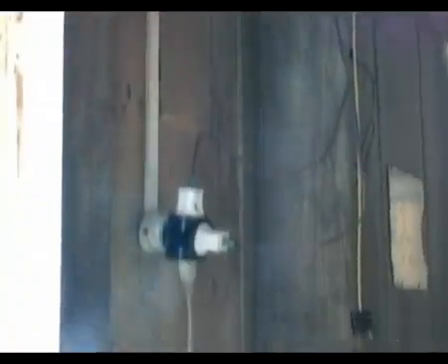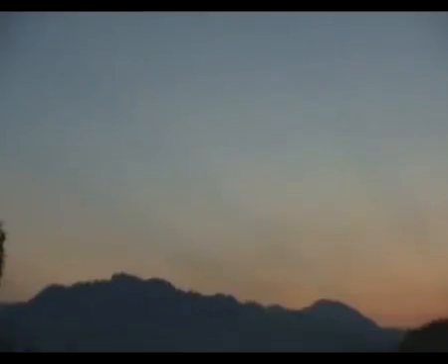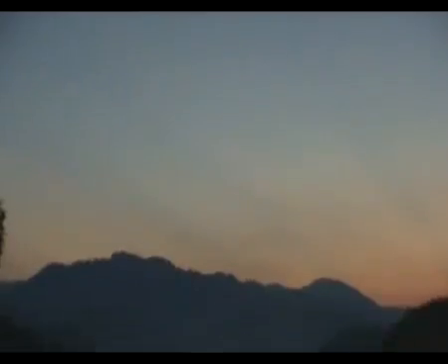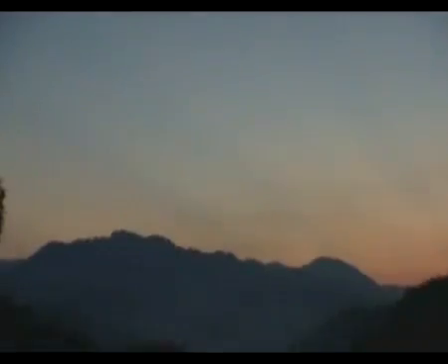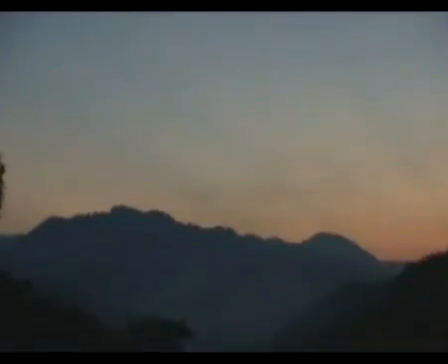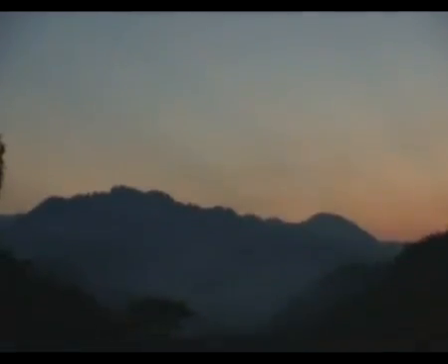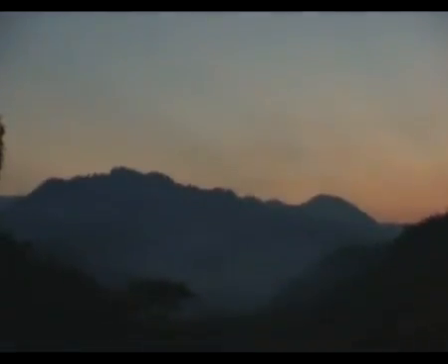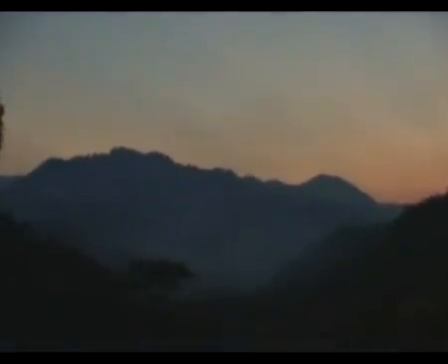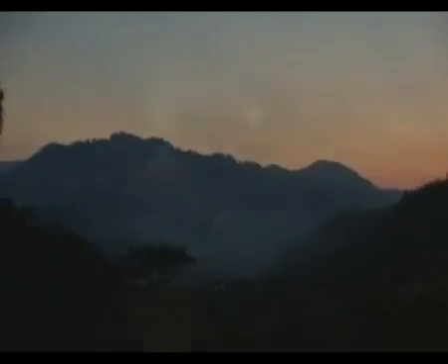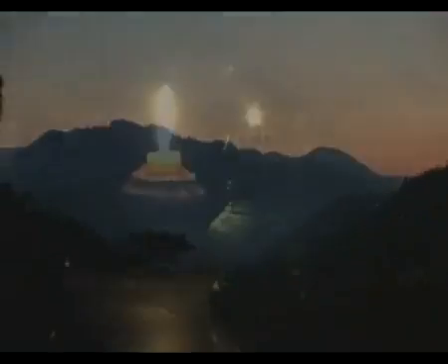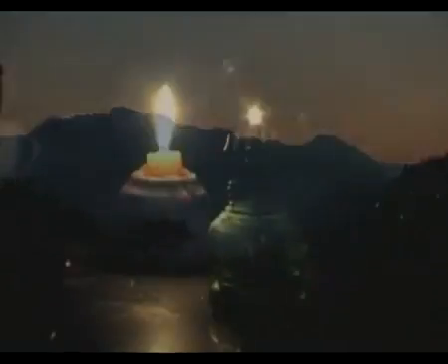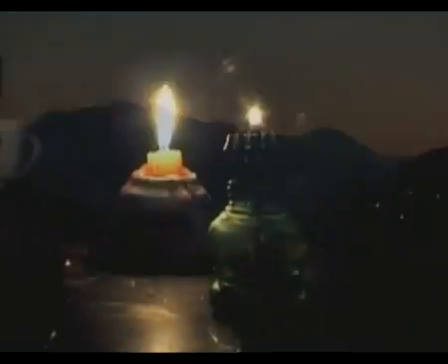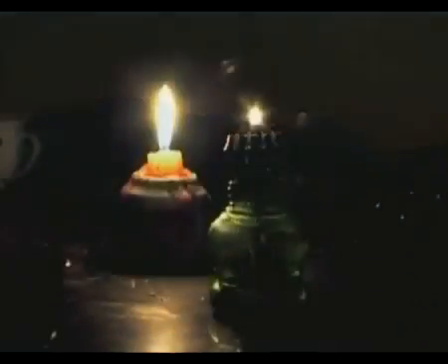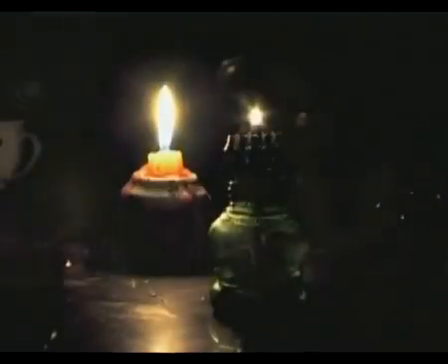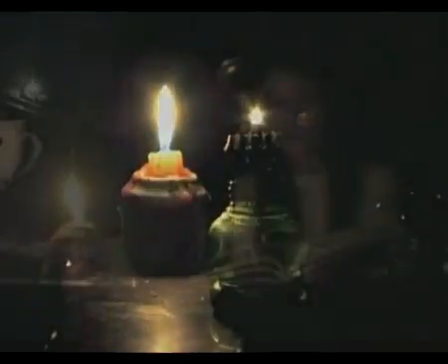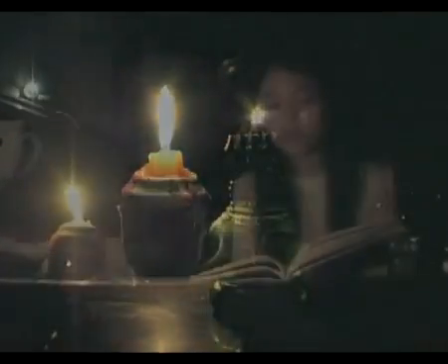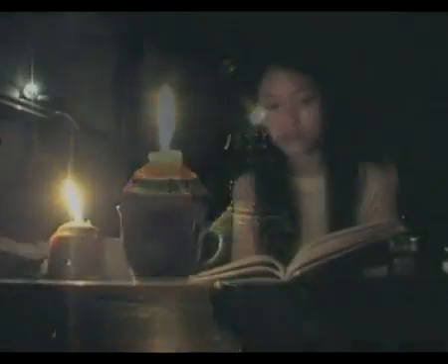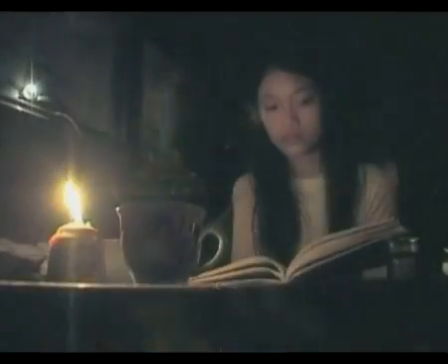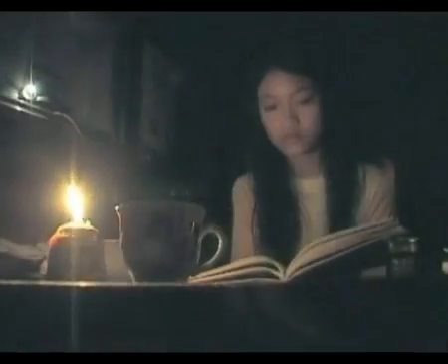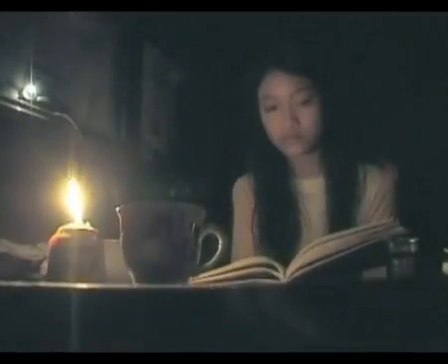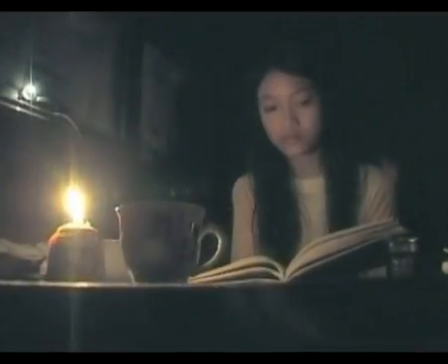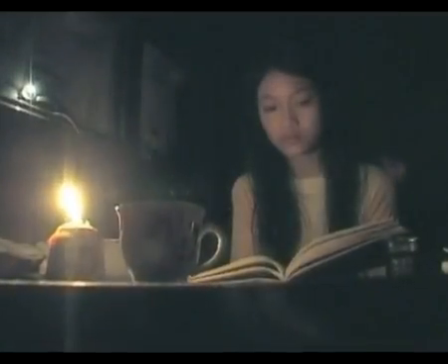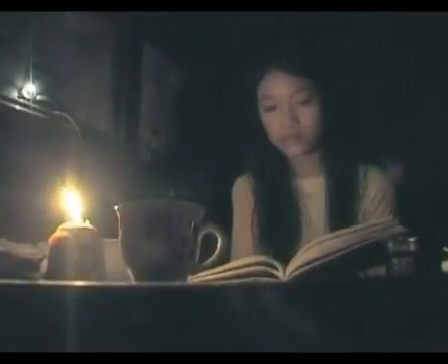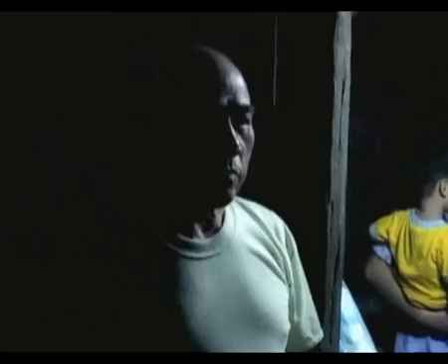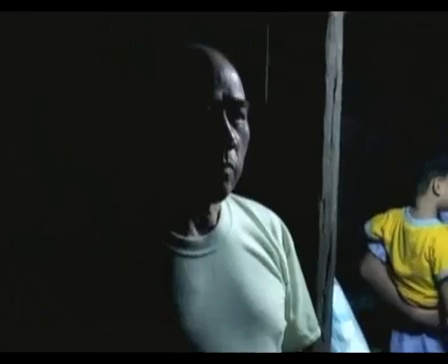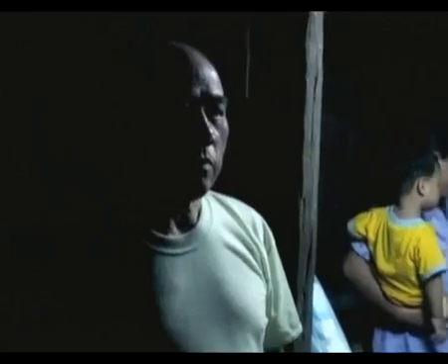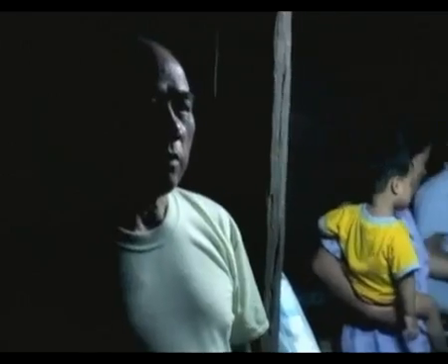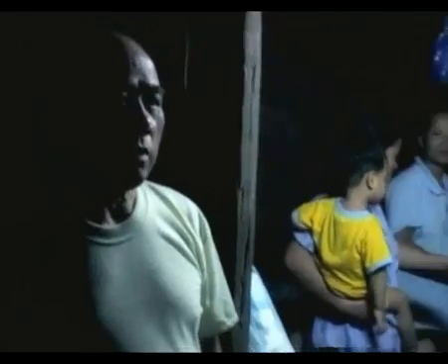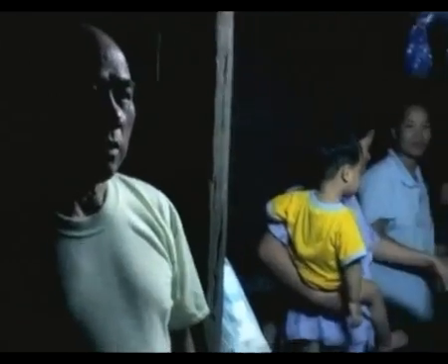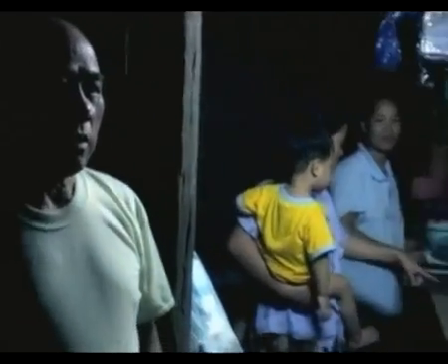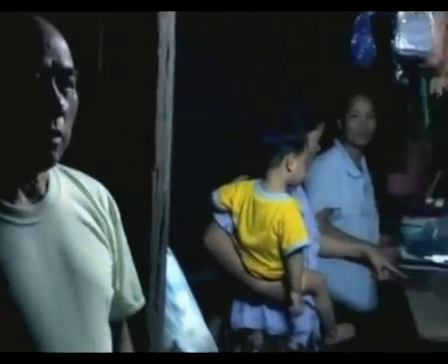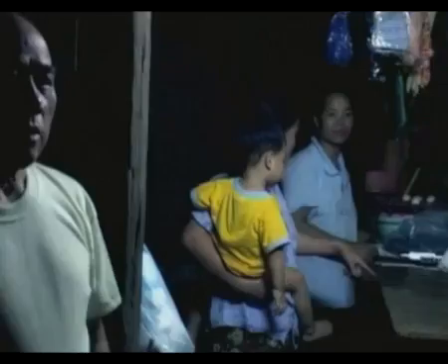At night, oil lamps or torches are the only source of light. But that's changing thanks to a centuries-old idea.